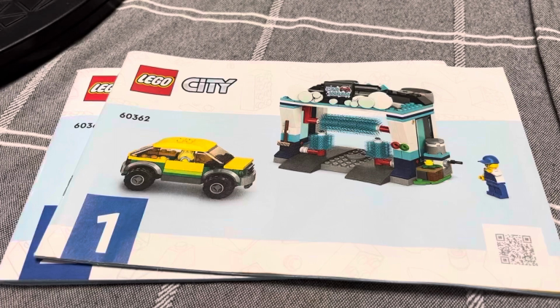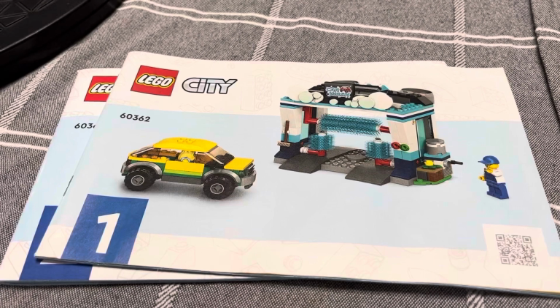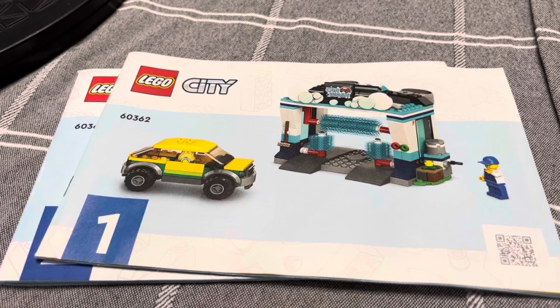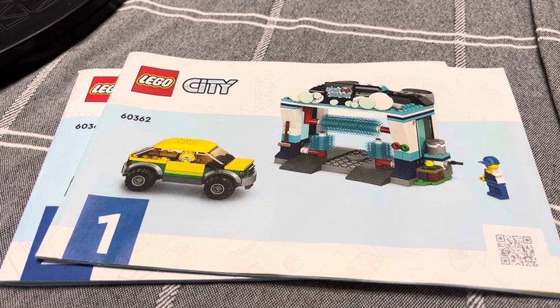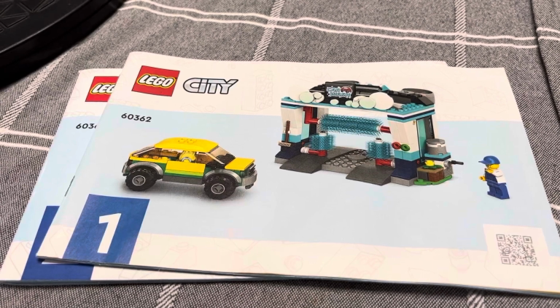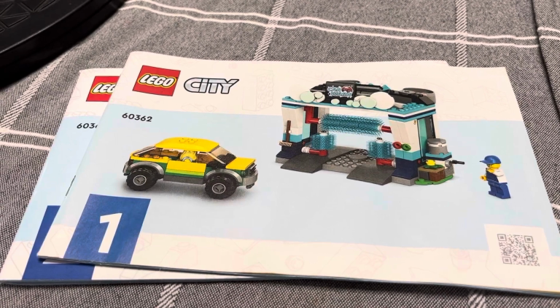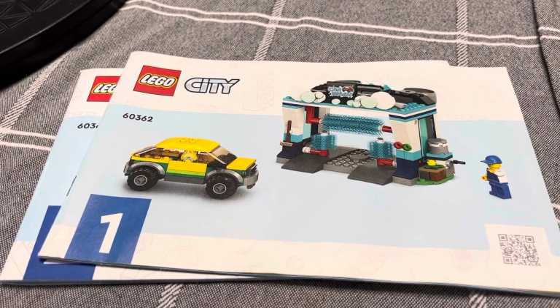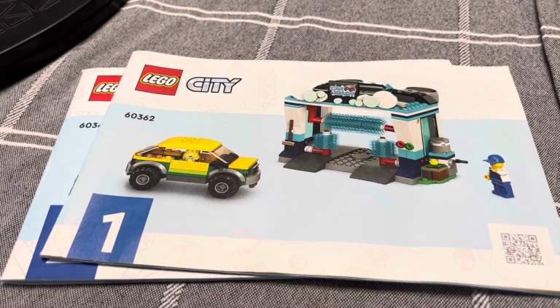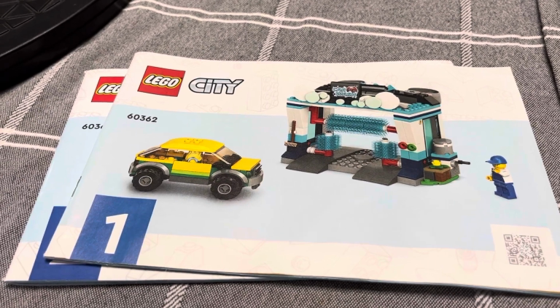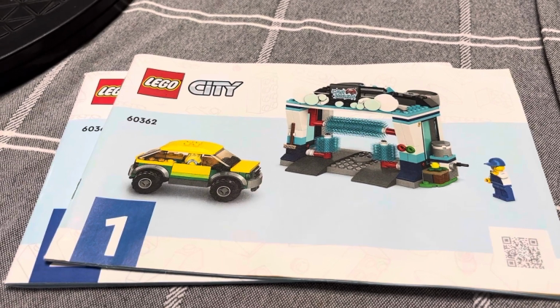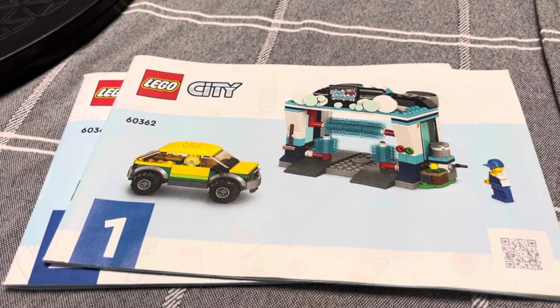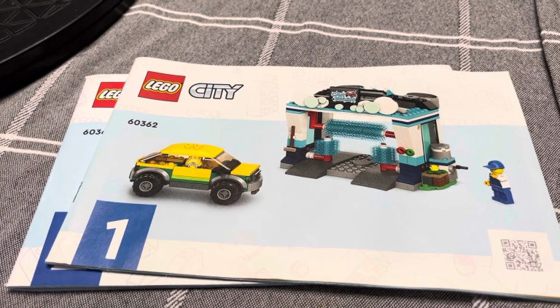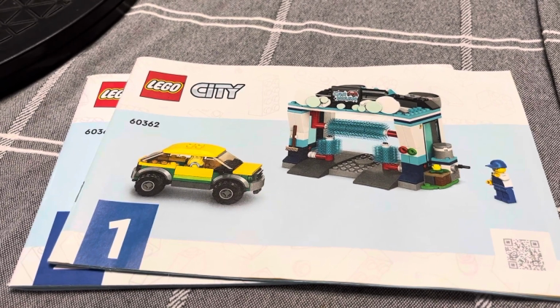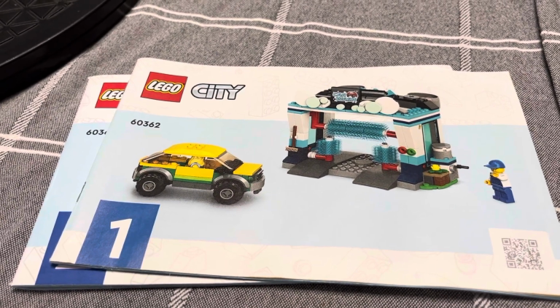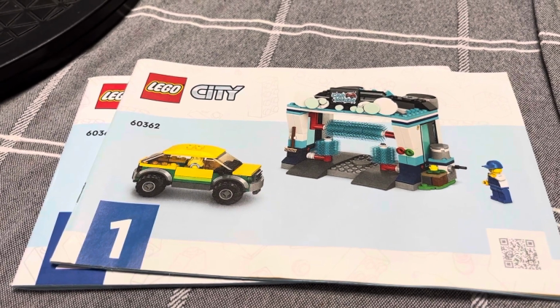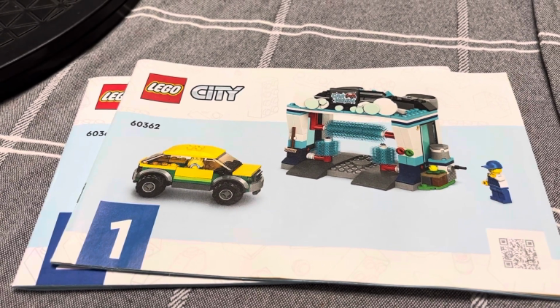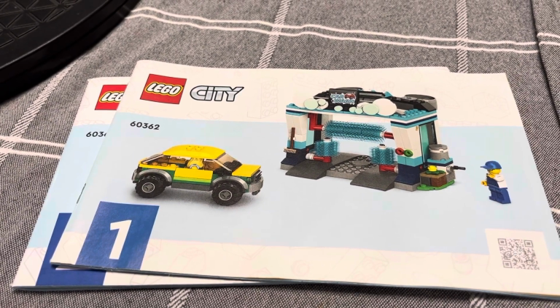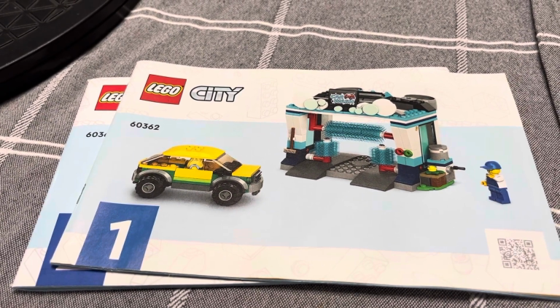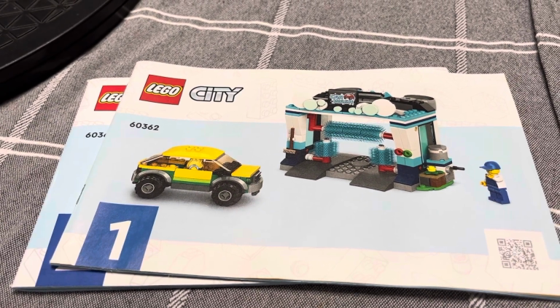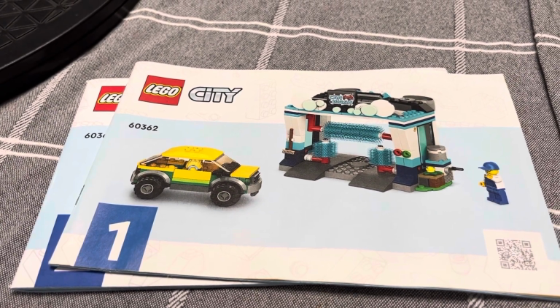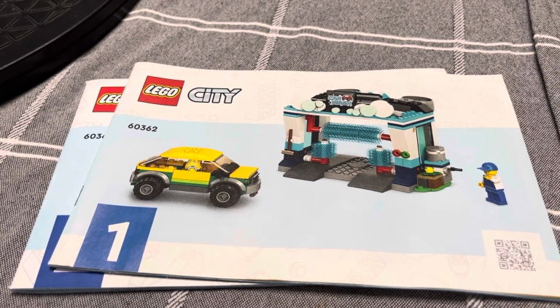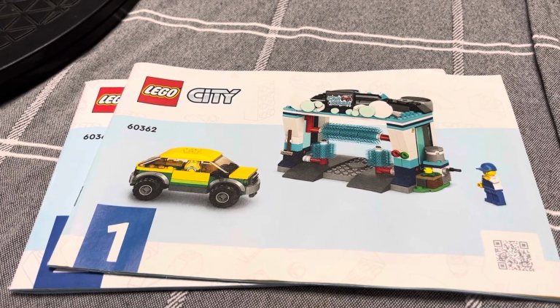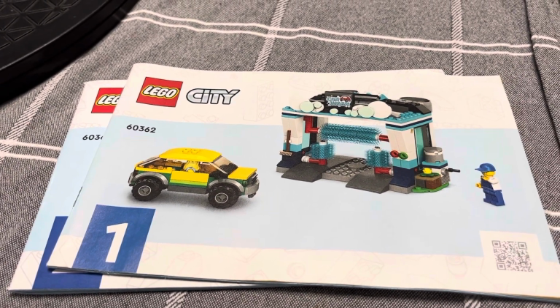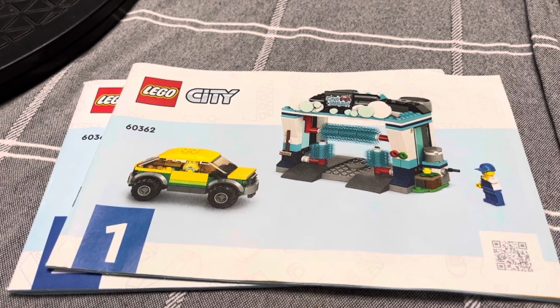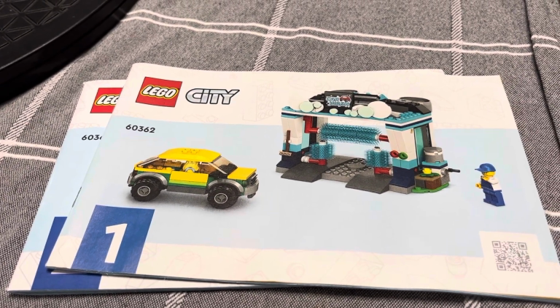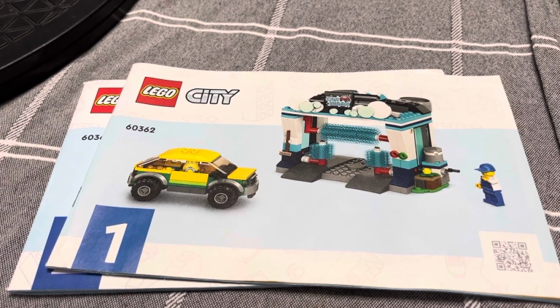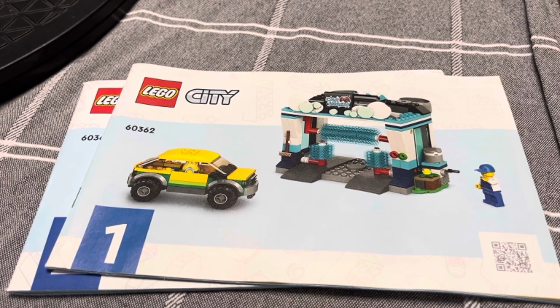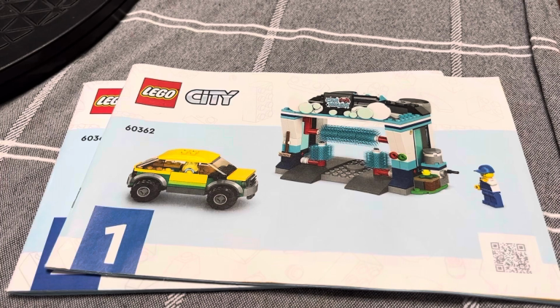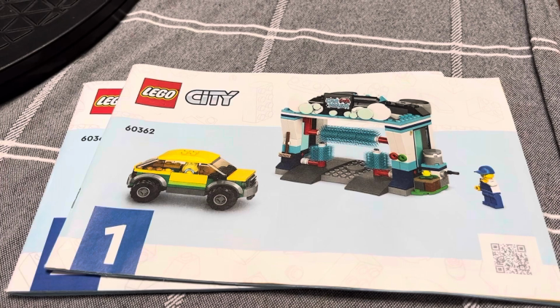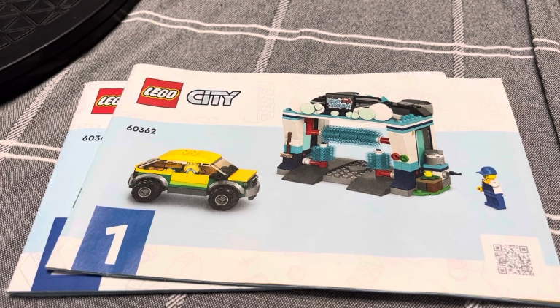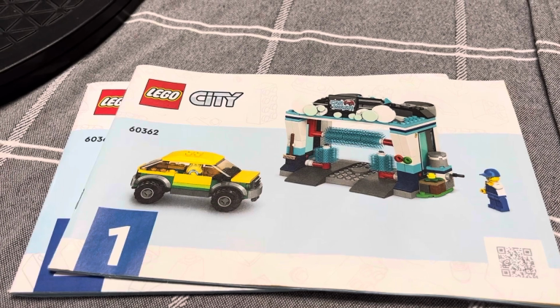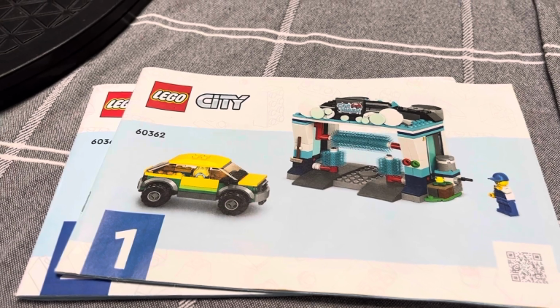Welcome back to LEGO Holds My Life Together. Today I've got a LEGO City Car Wash, set number 60362.